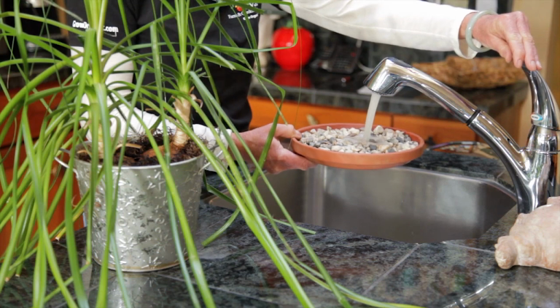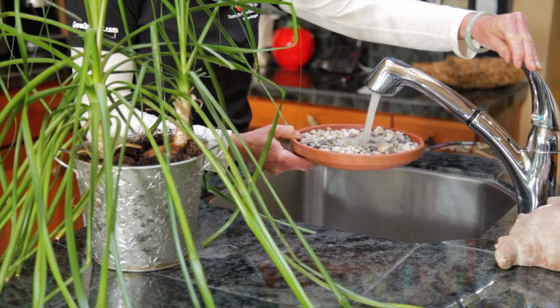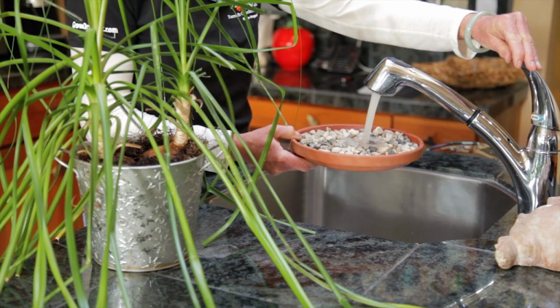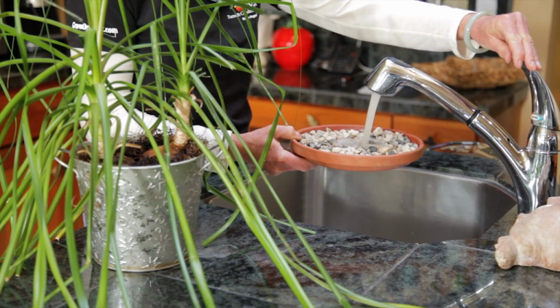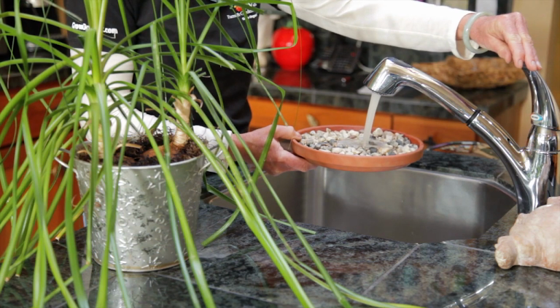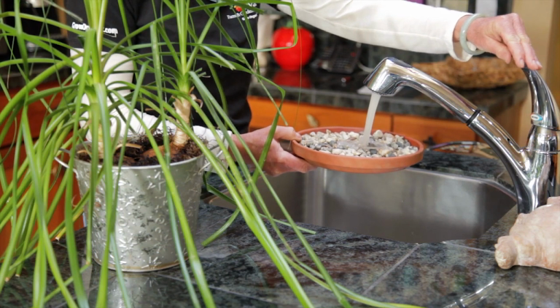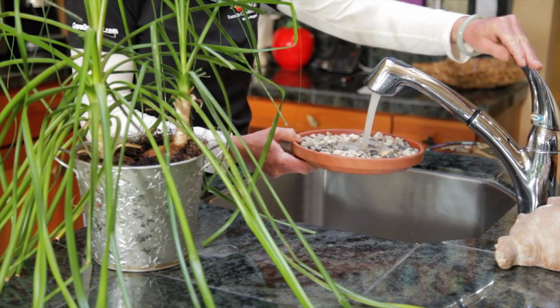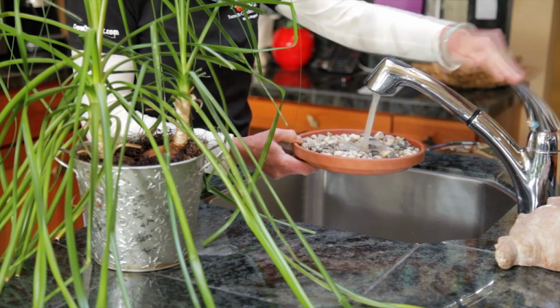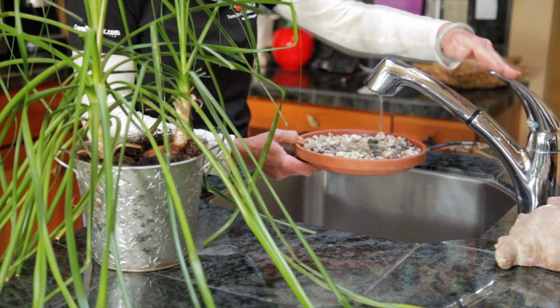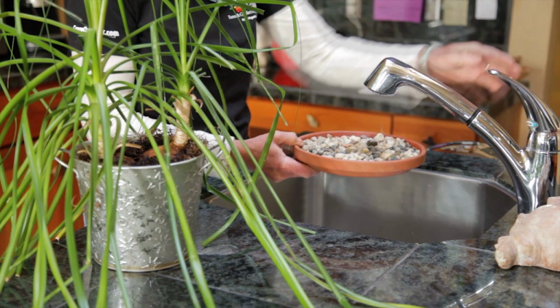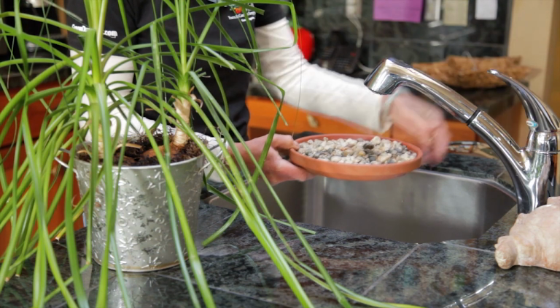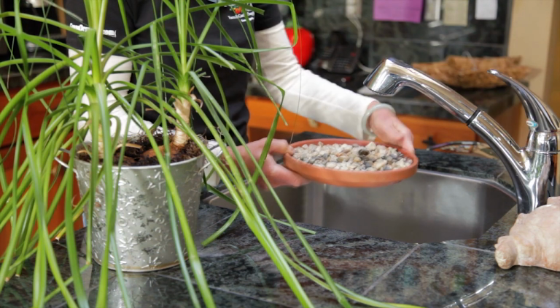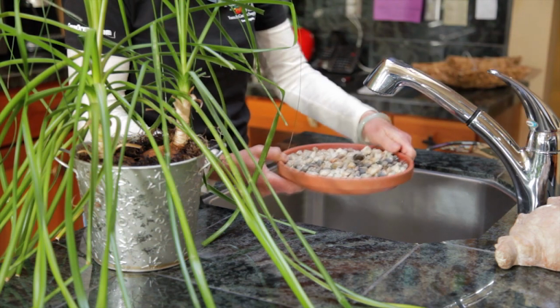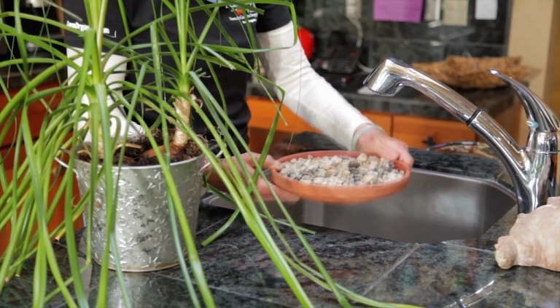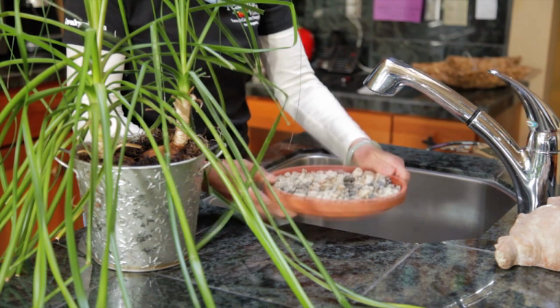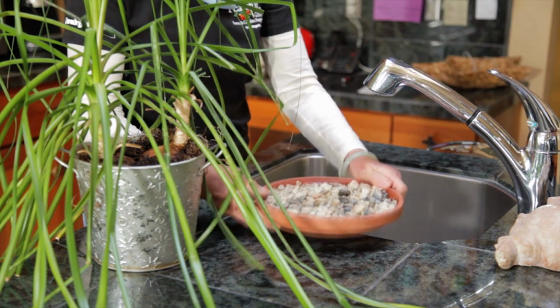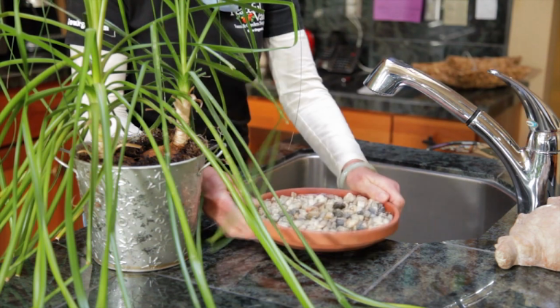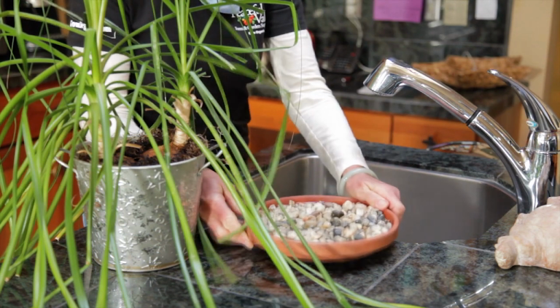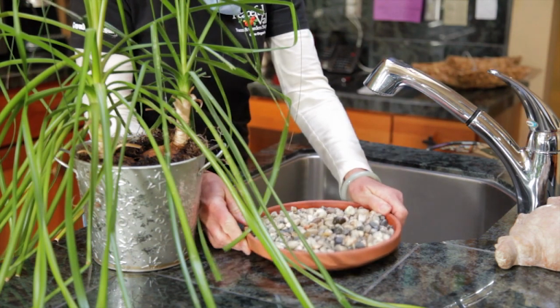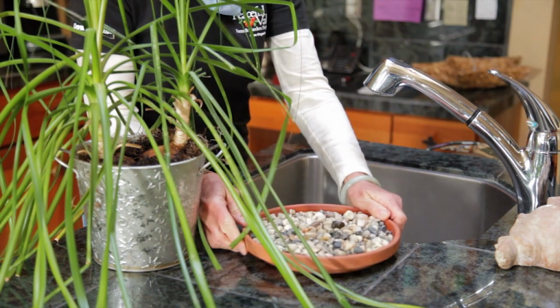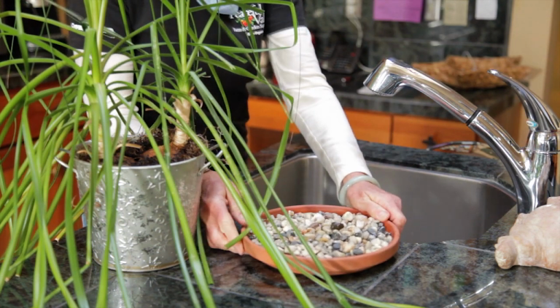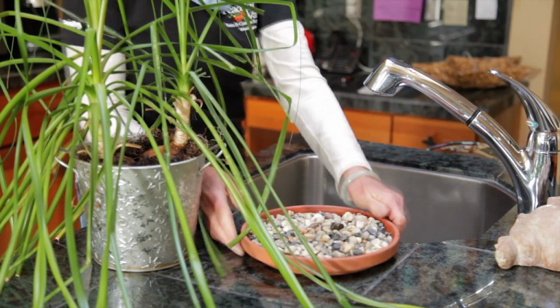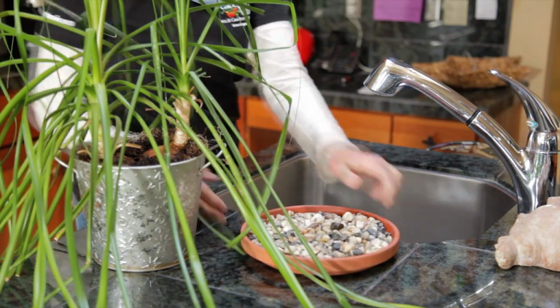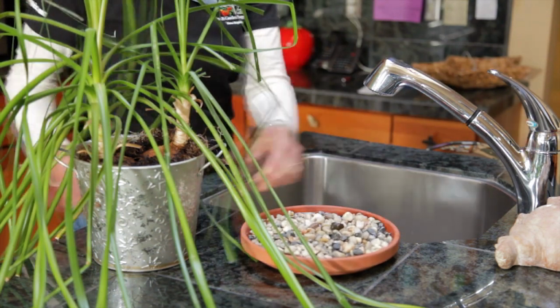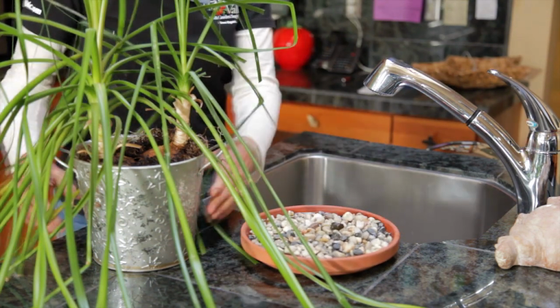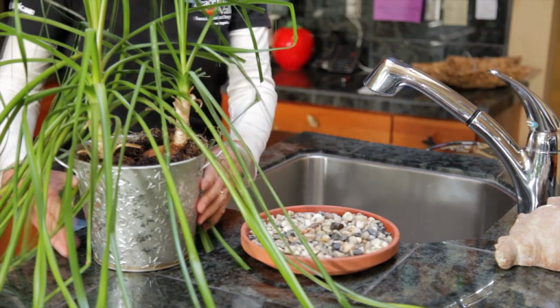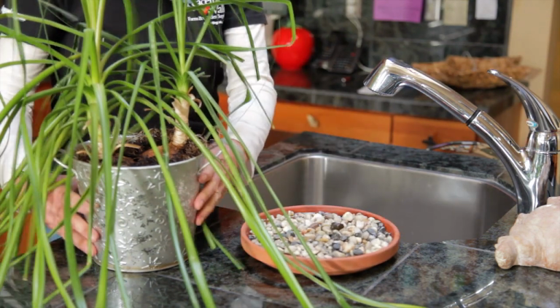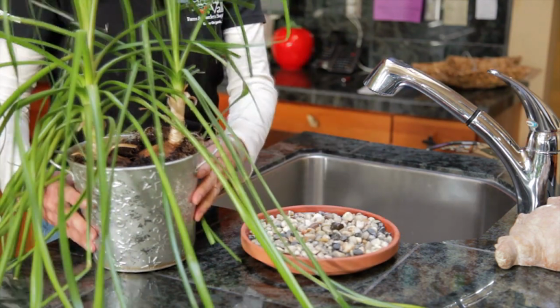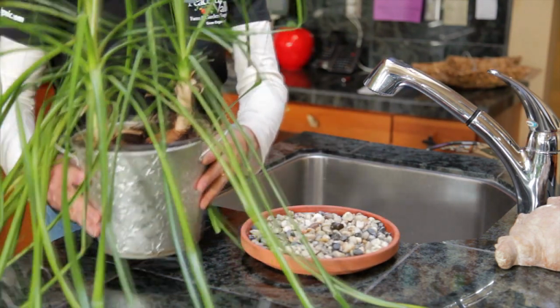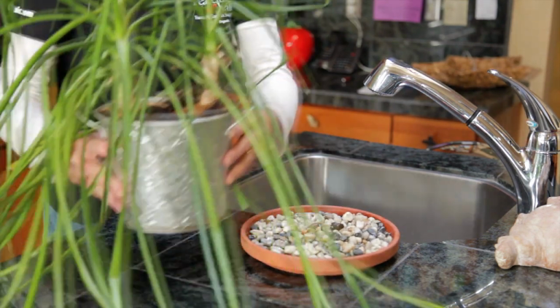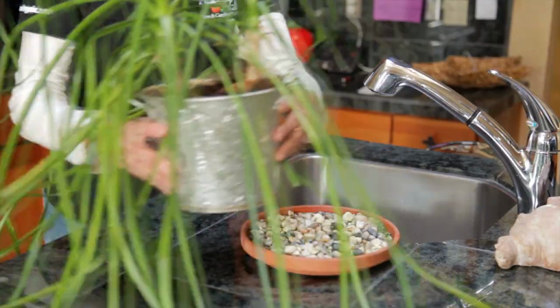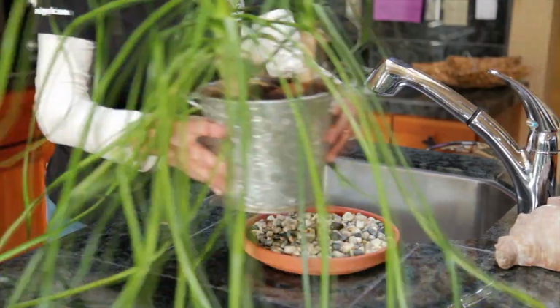Fill a saucer with gravel or rocks, add water, and set the pot on top.